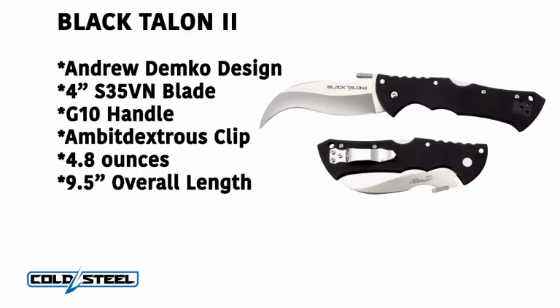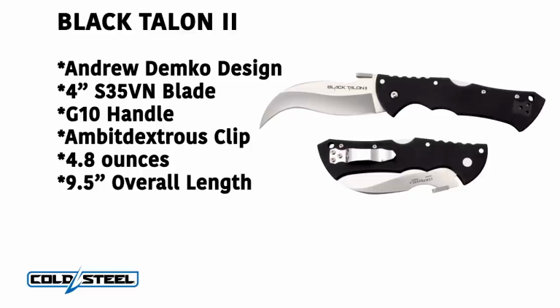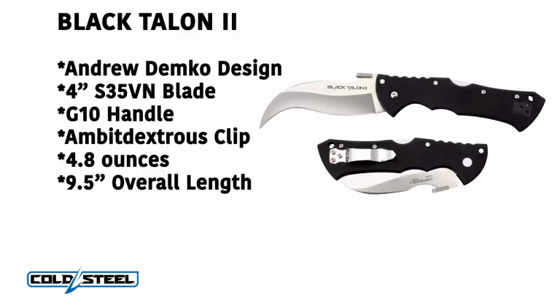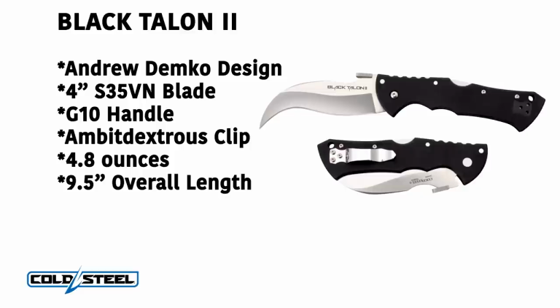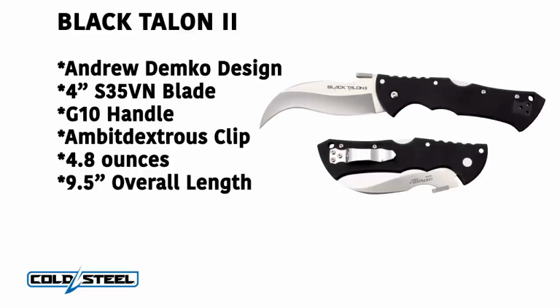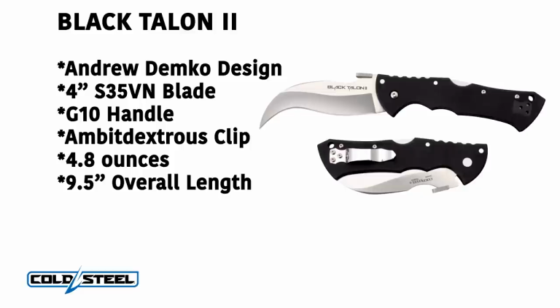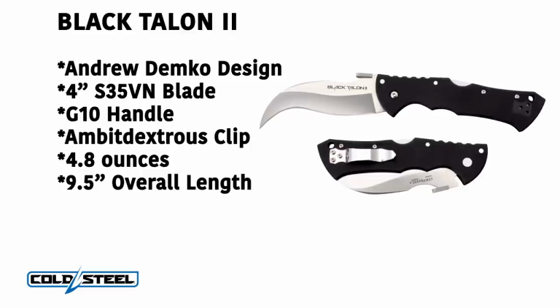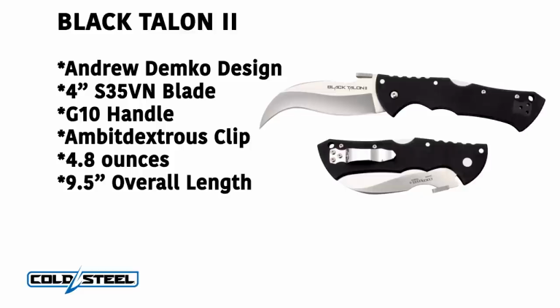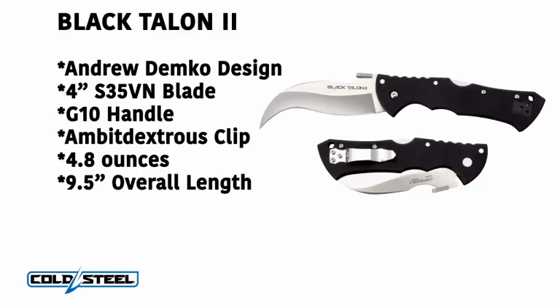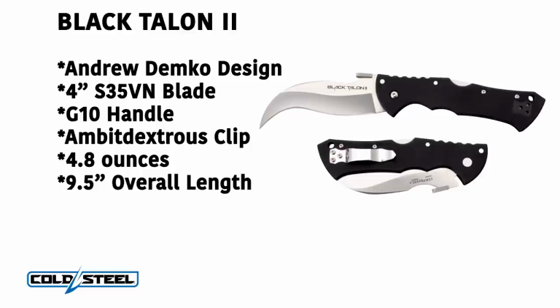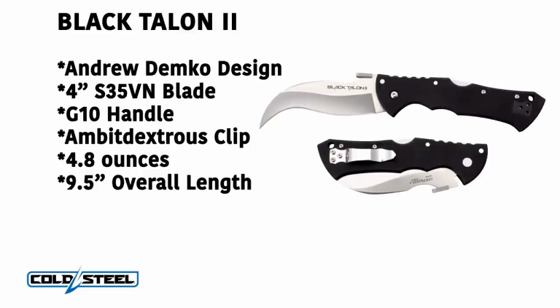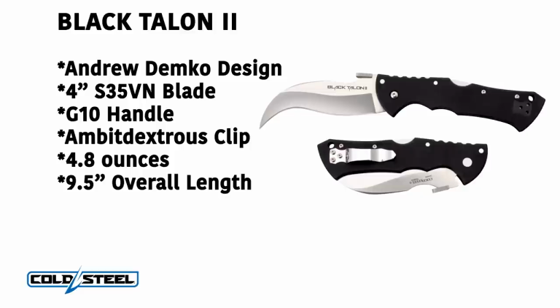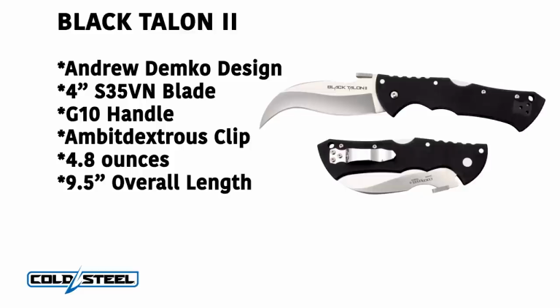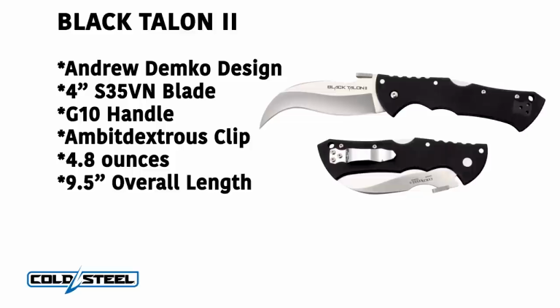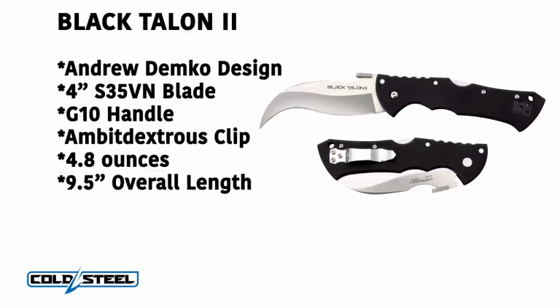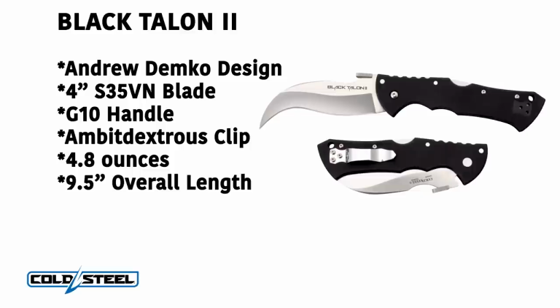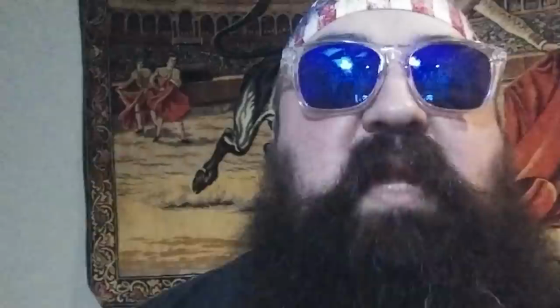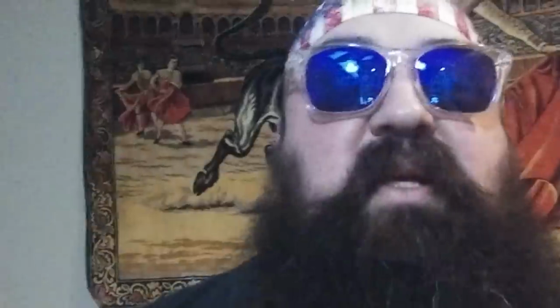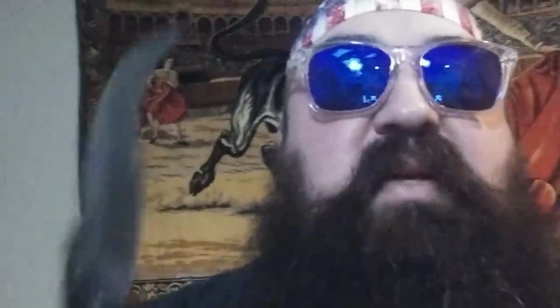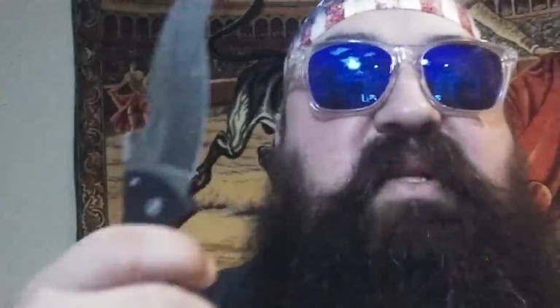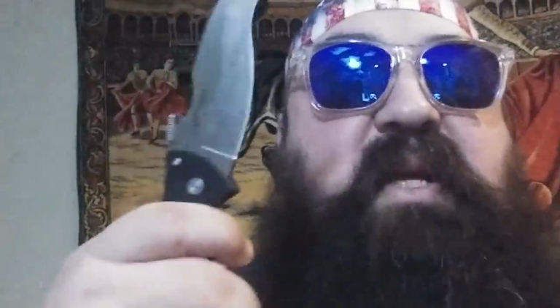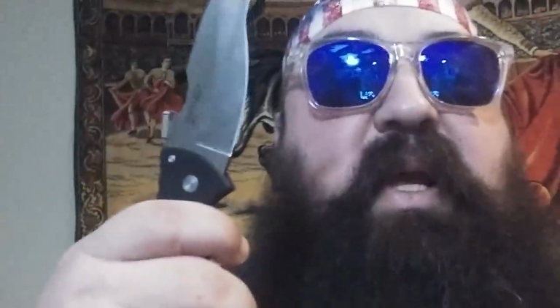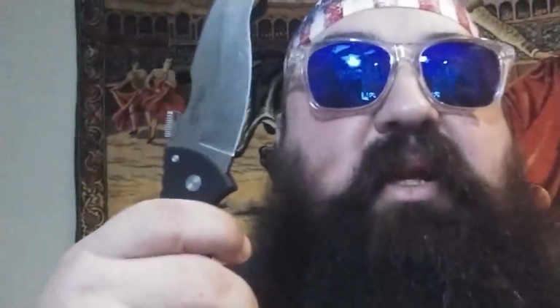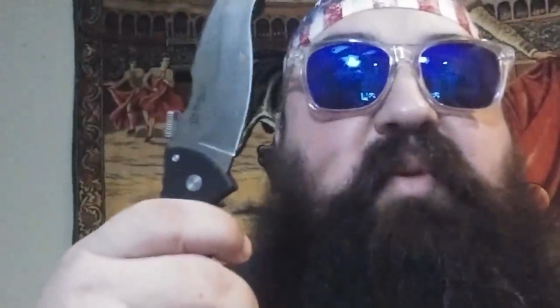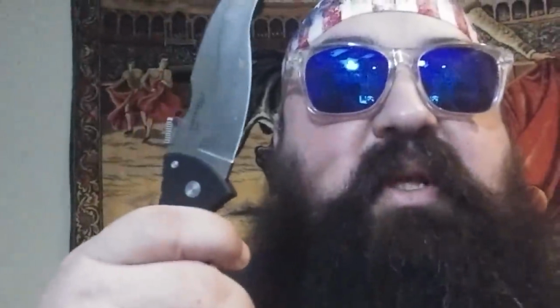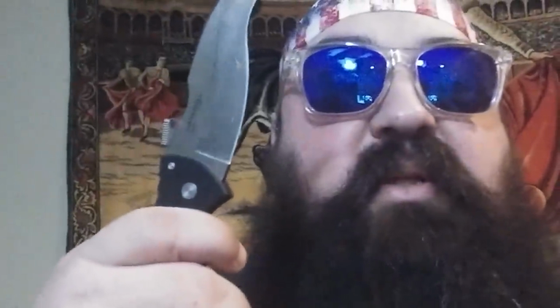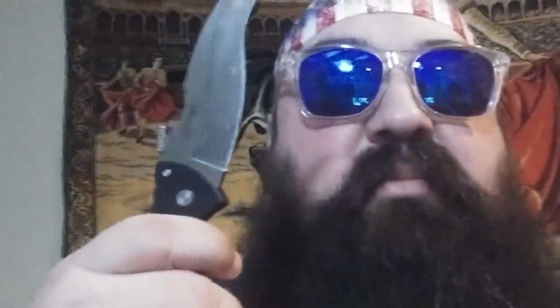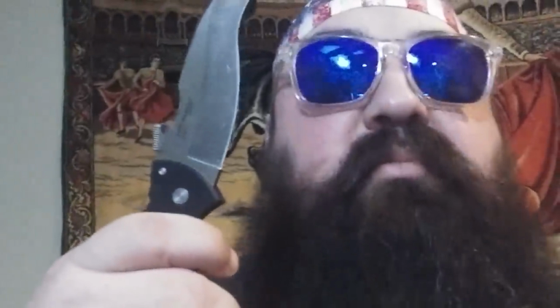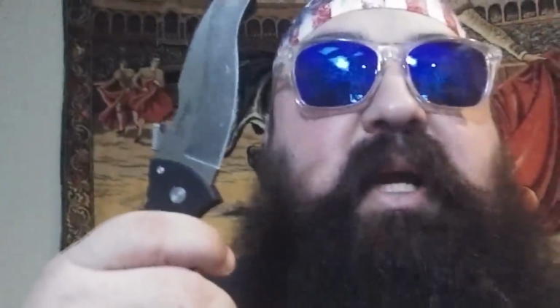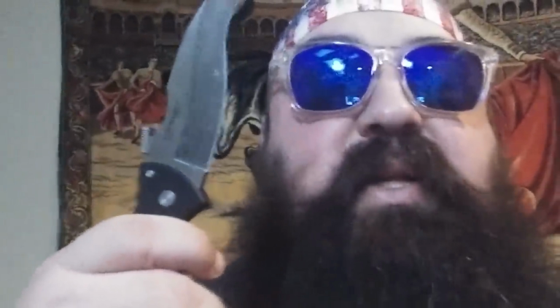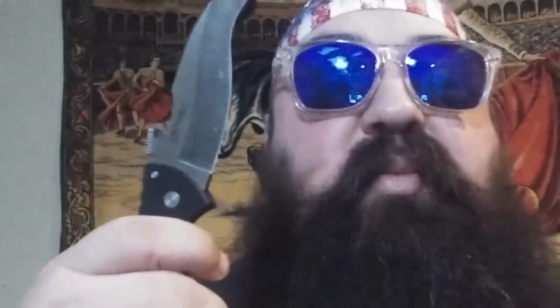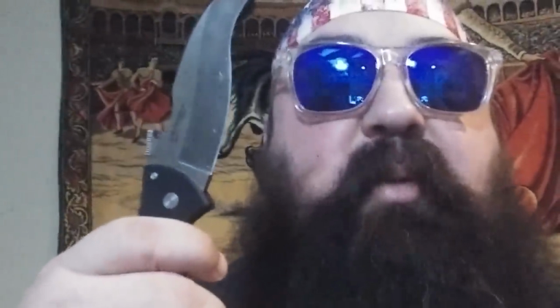This is the Black Talon II by Cold Steel. Now let's see what the Stickman can do with this — back to you.